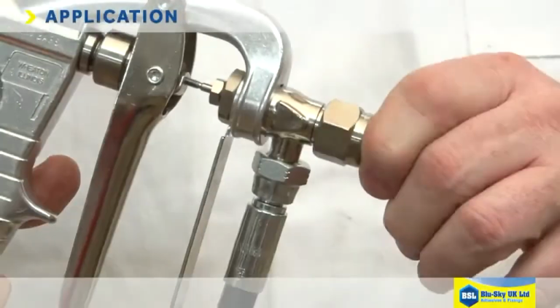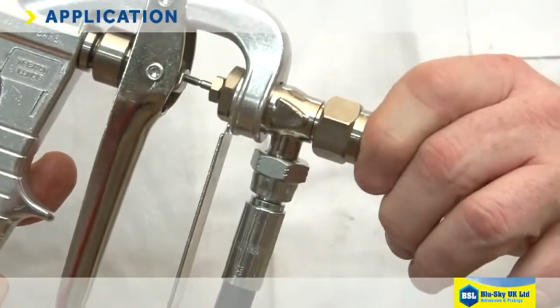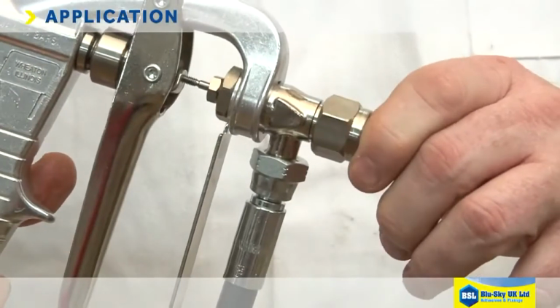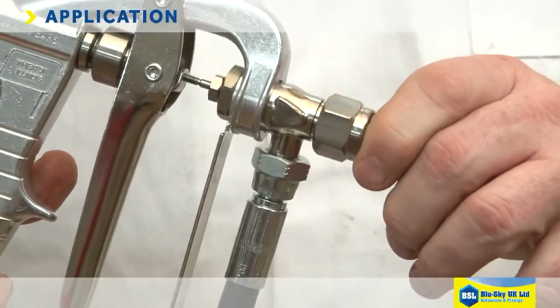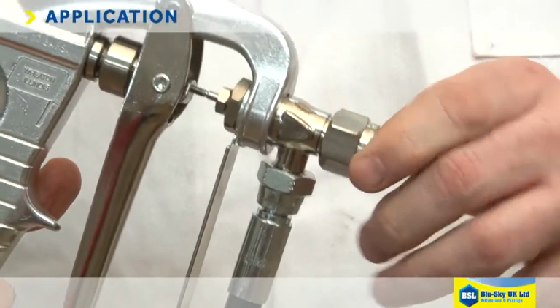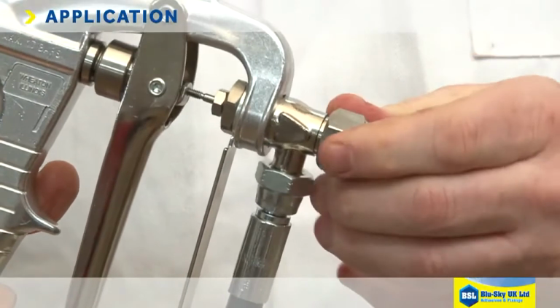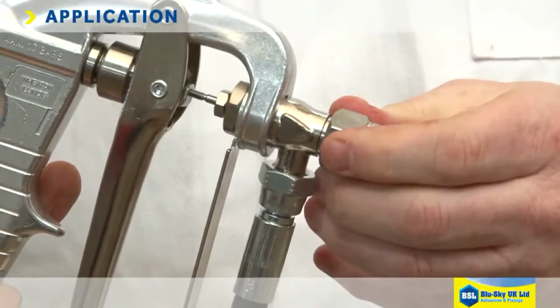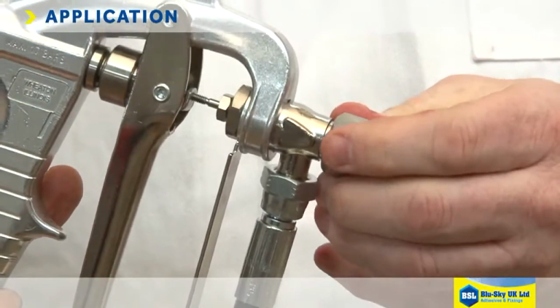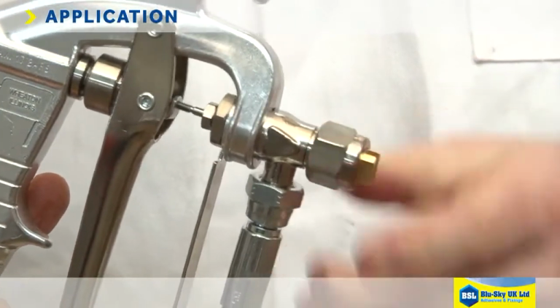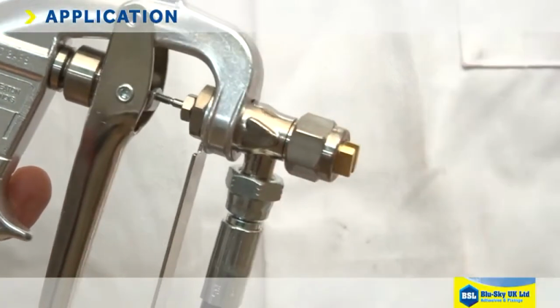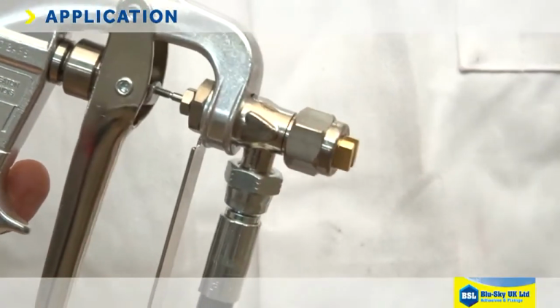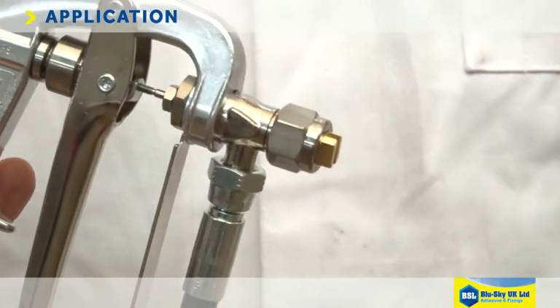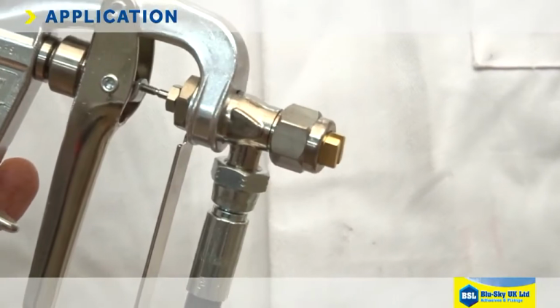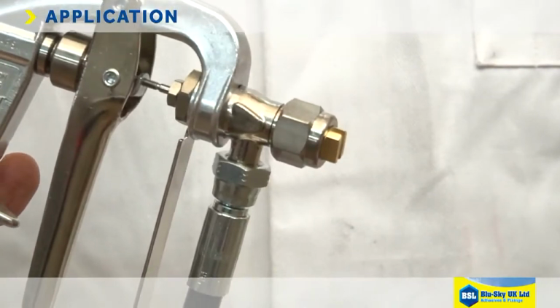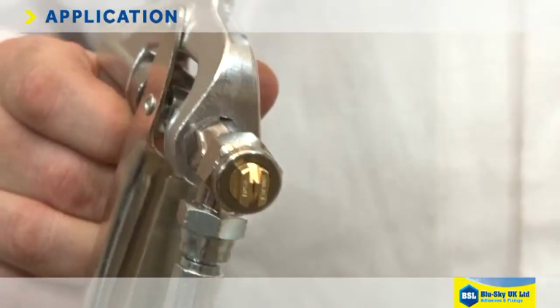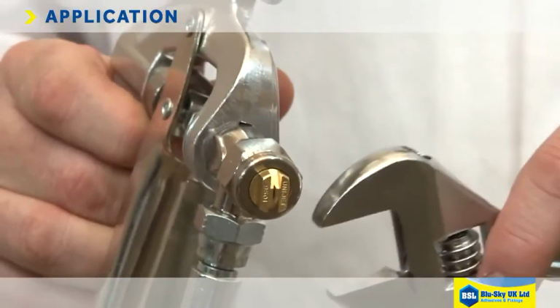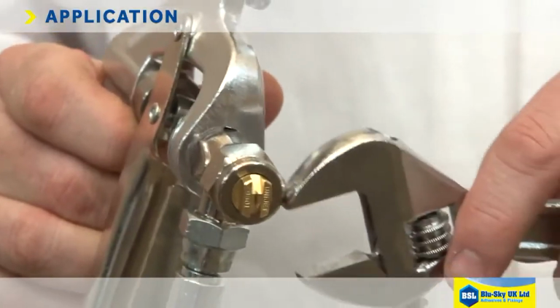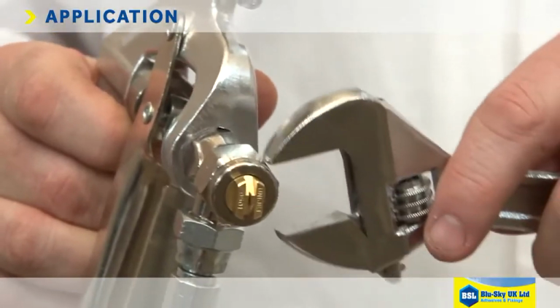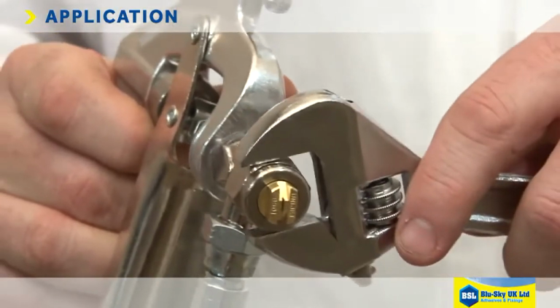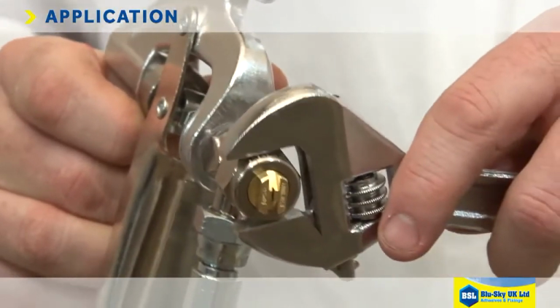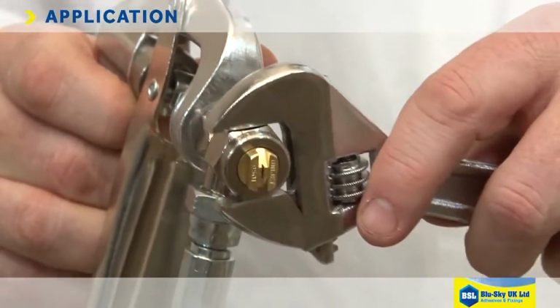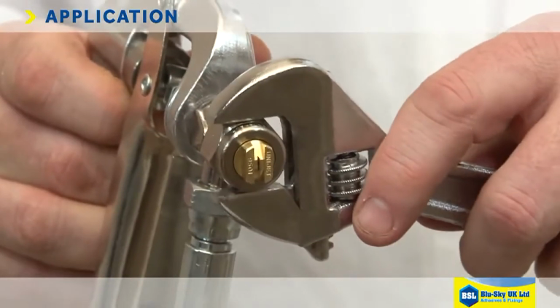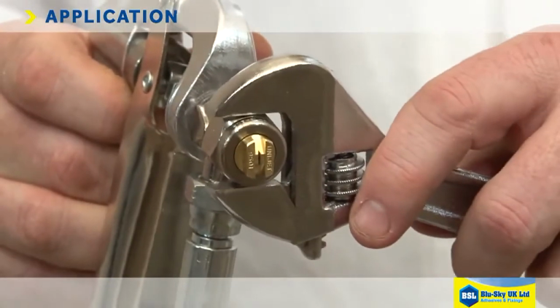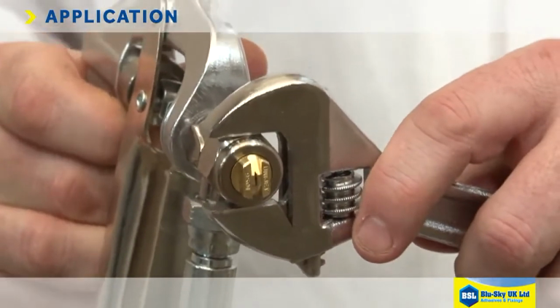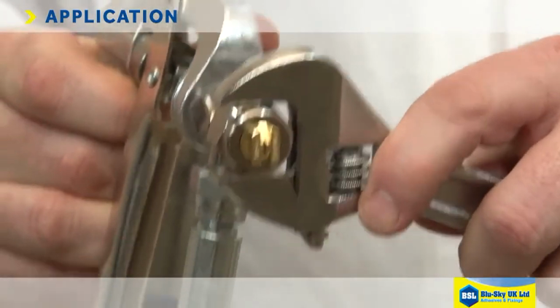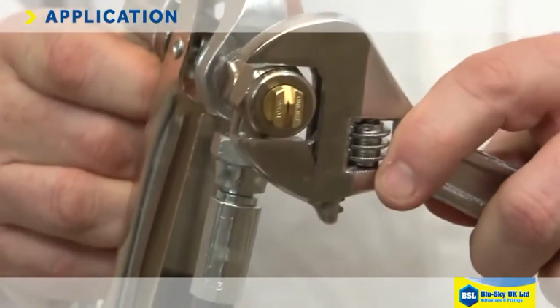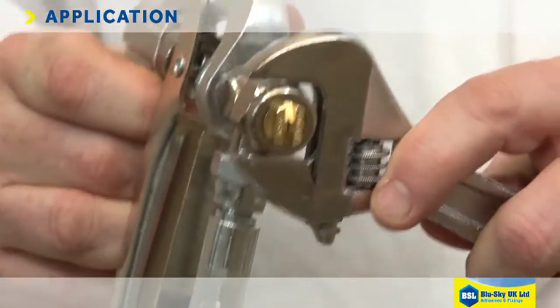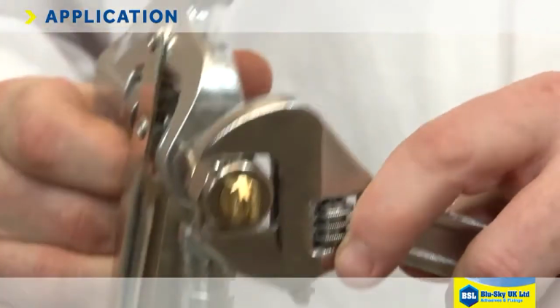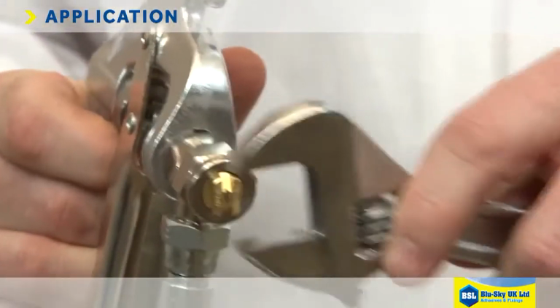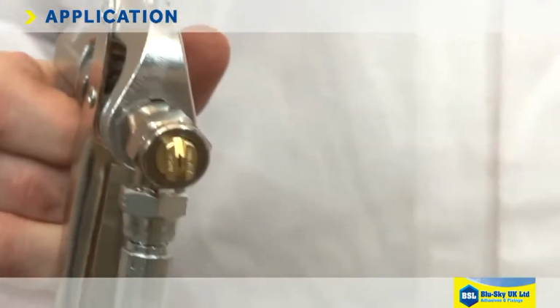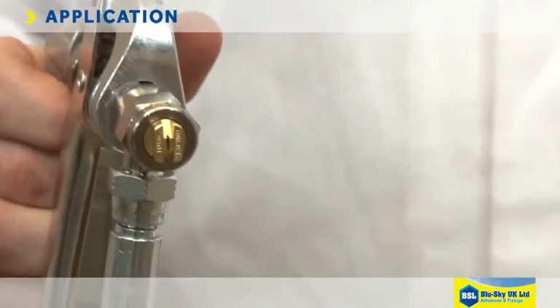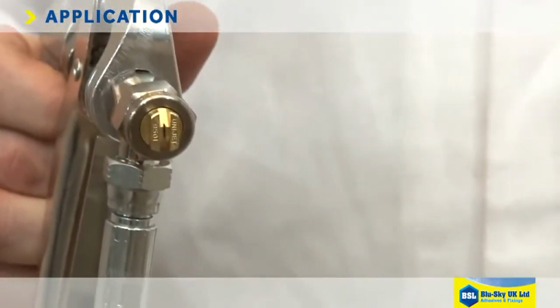Adjust the spray tip to the desired angle. North-South will give a vertical pattern and East-West a horizontal pattern.